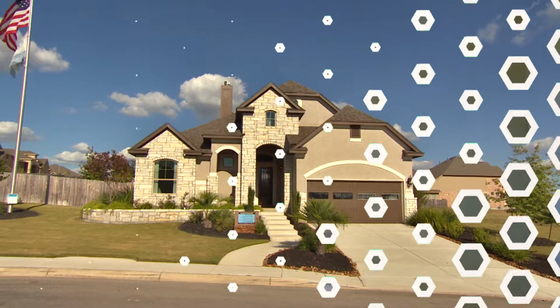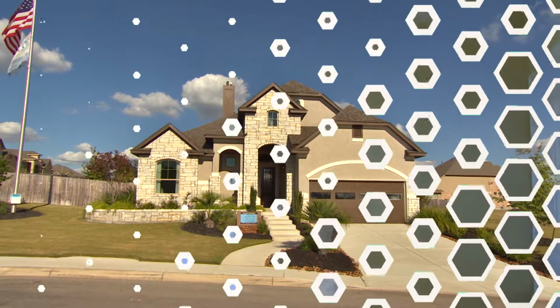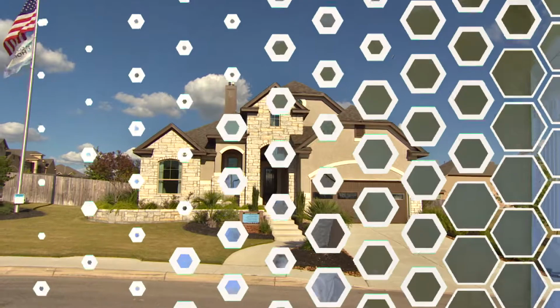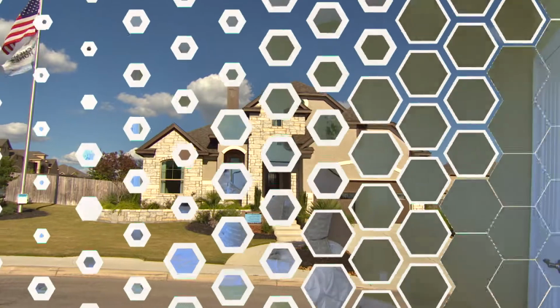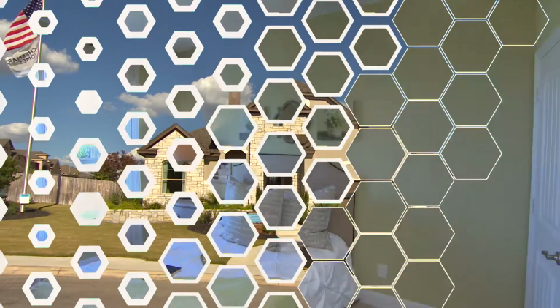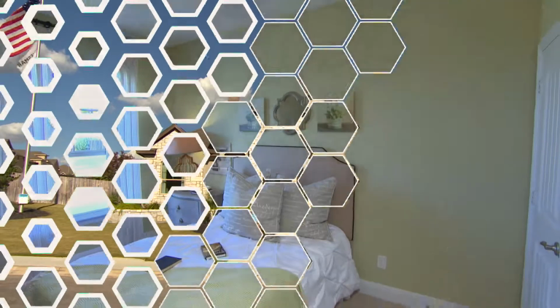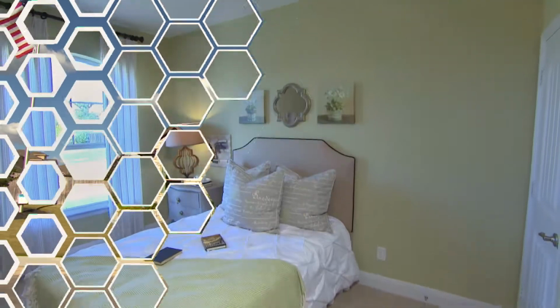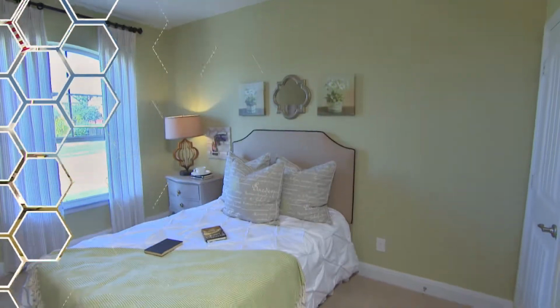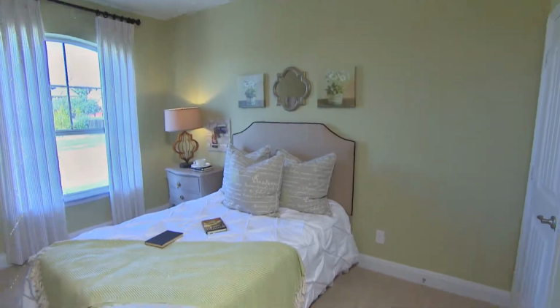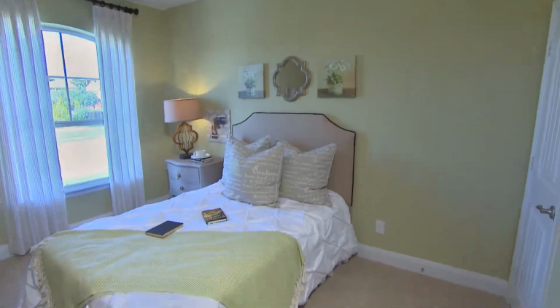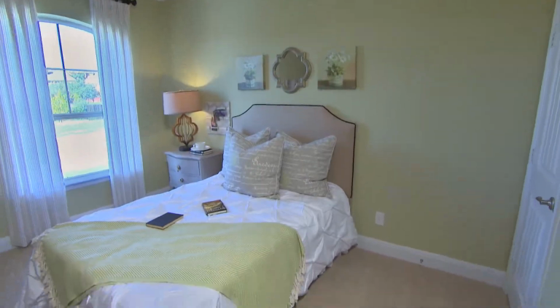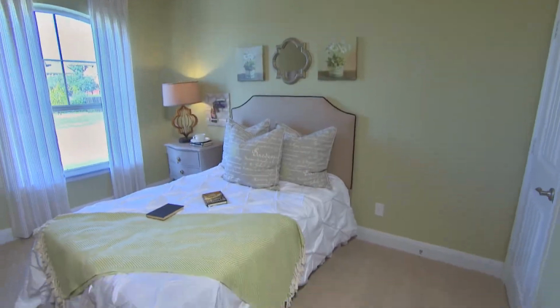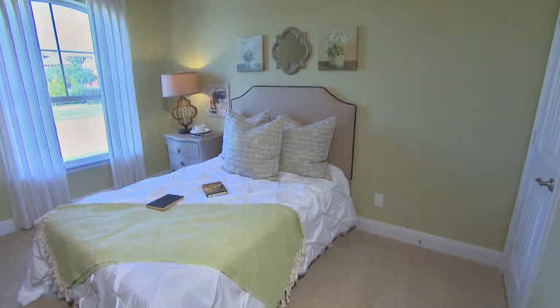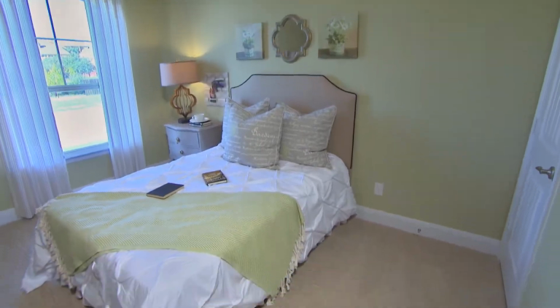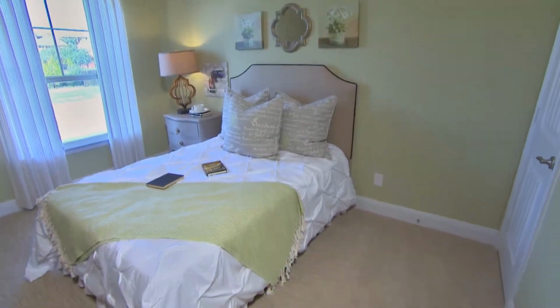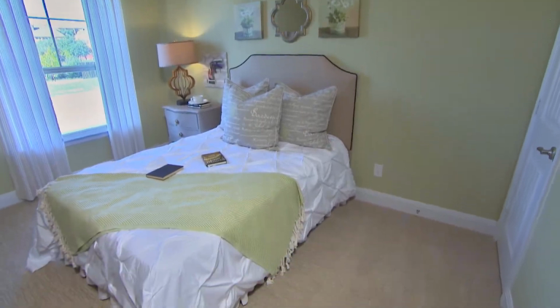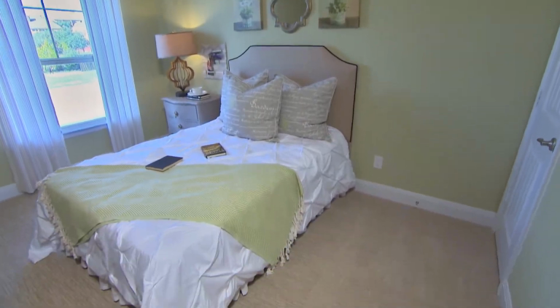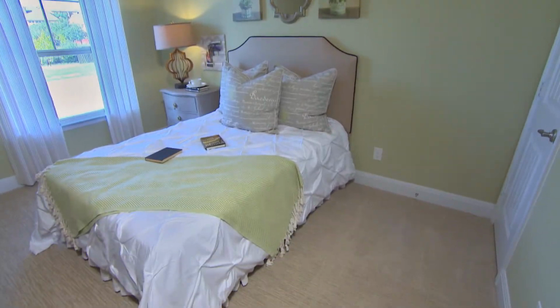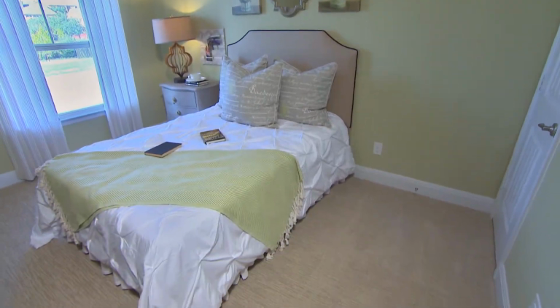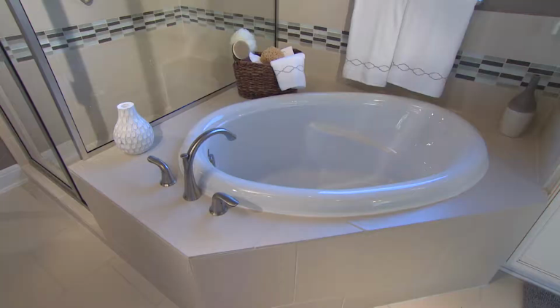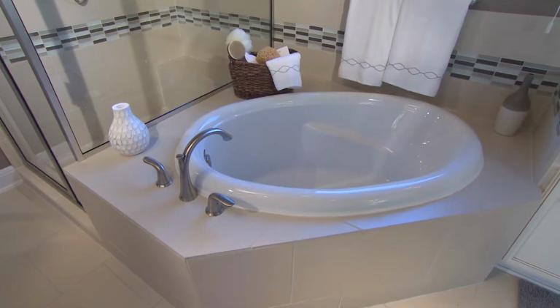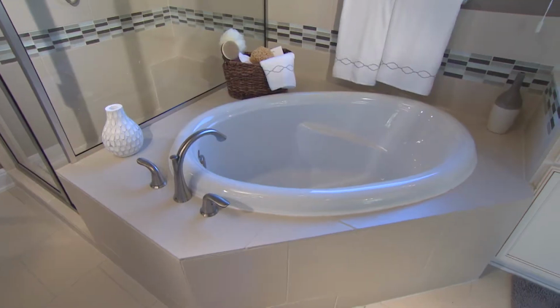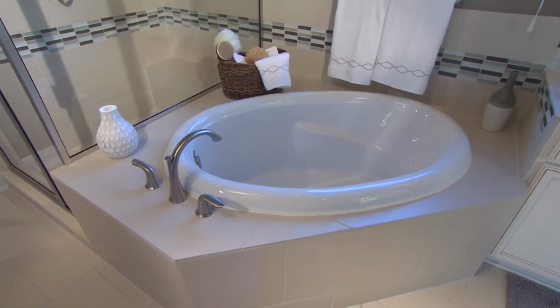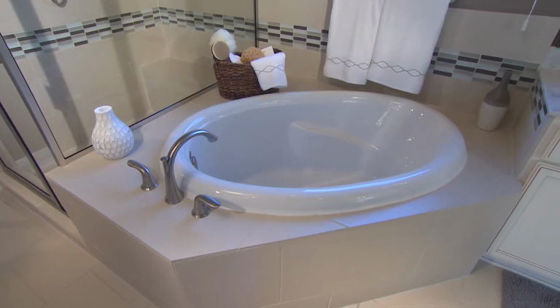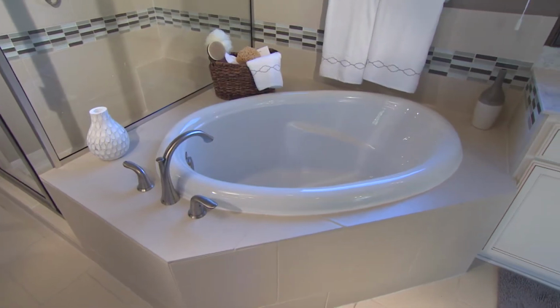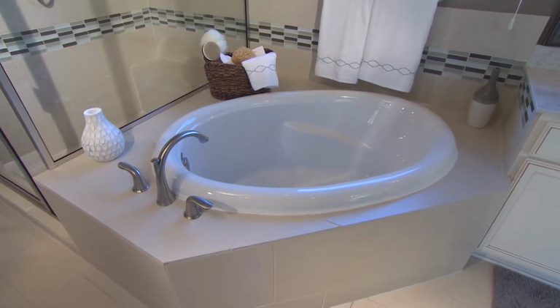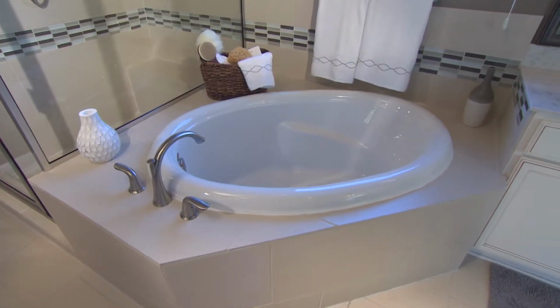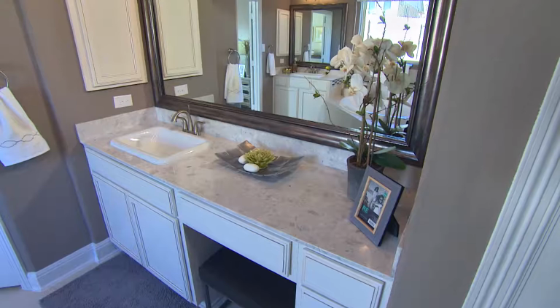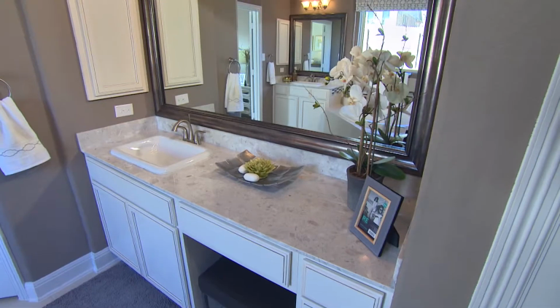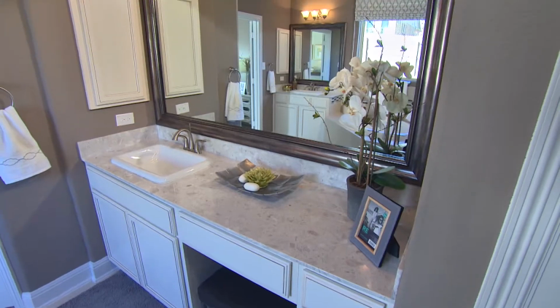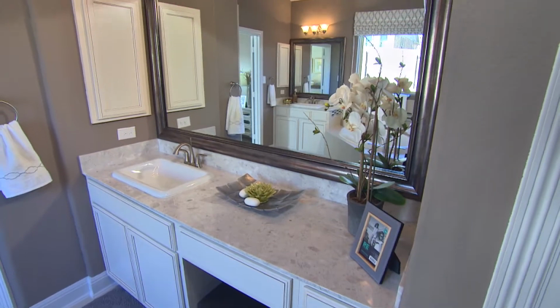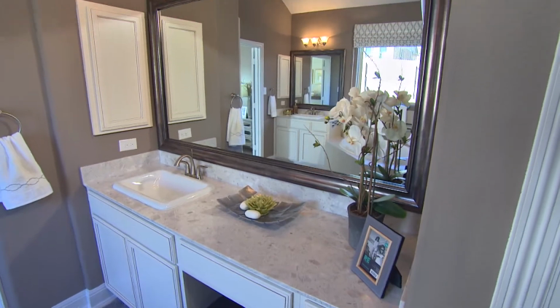This is the Olympus model. It's a four bedroom, three and a half bath, and it's perfect for that mid-sized family.